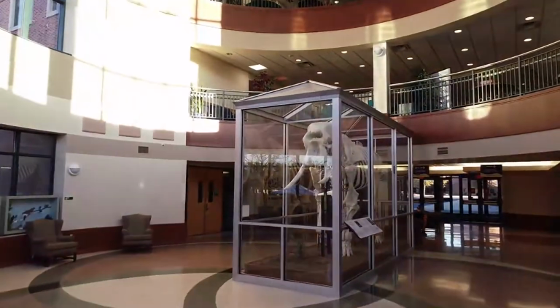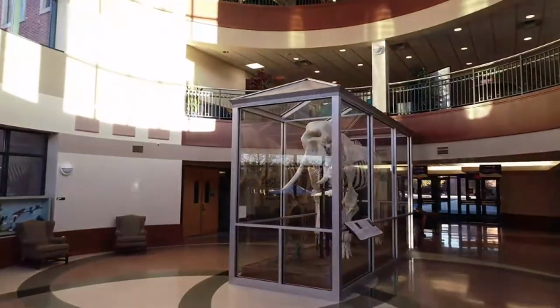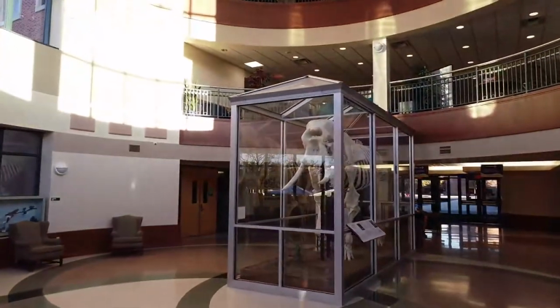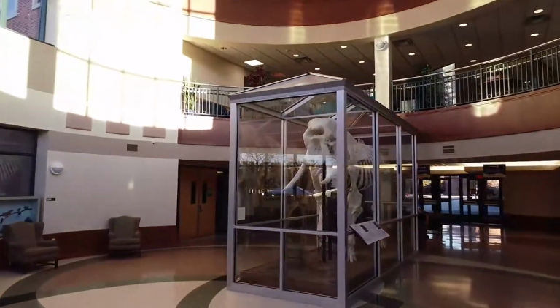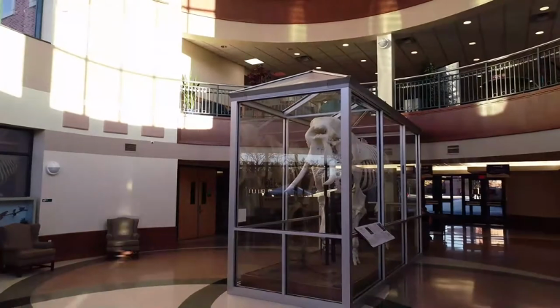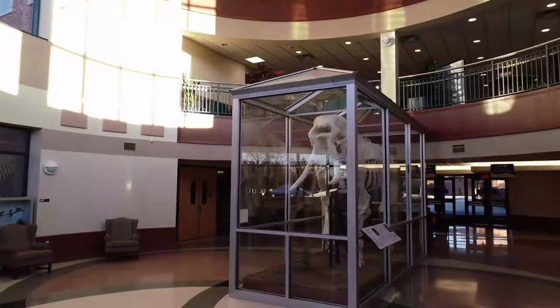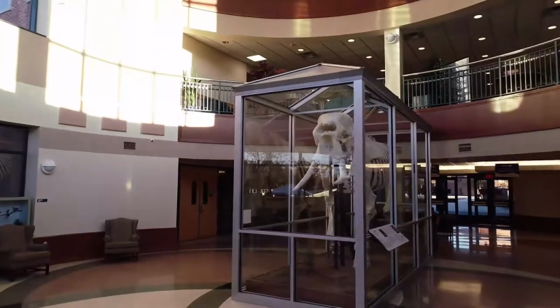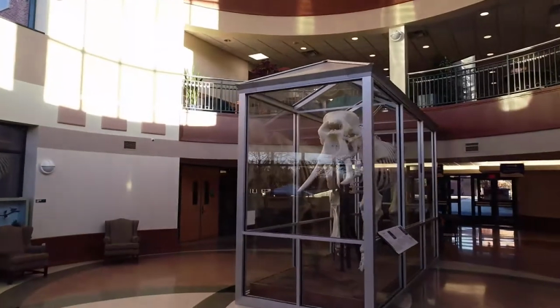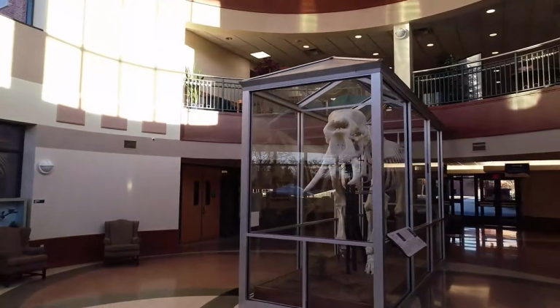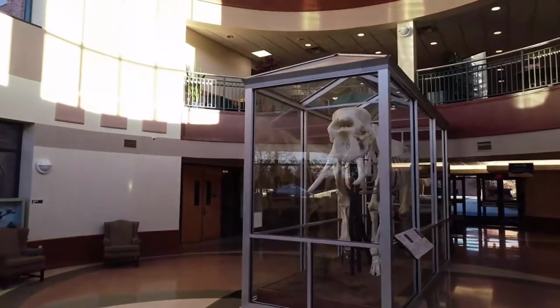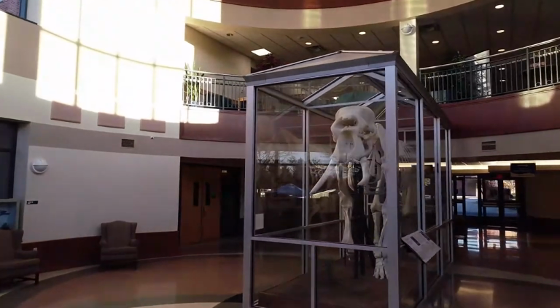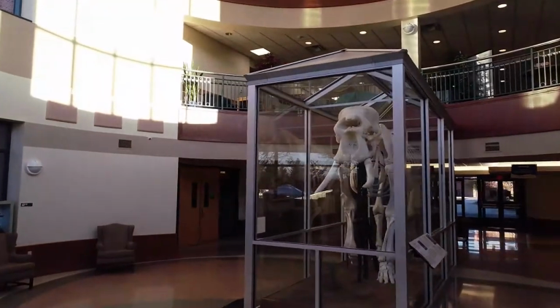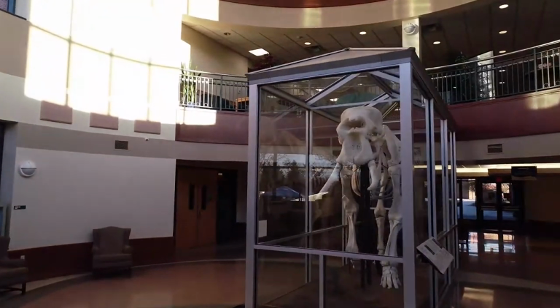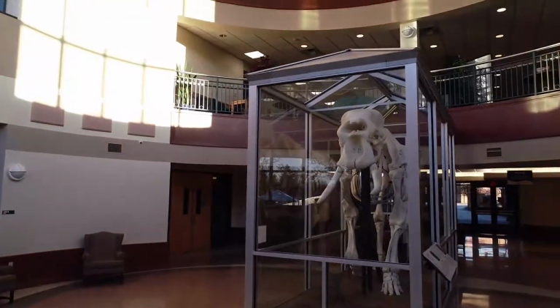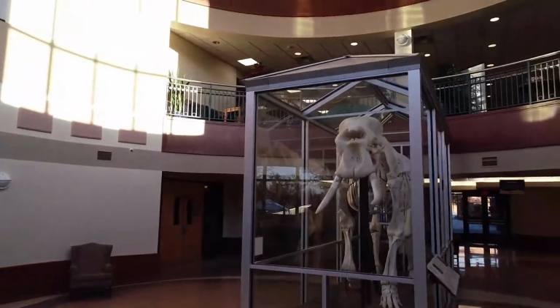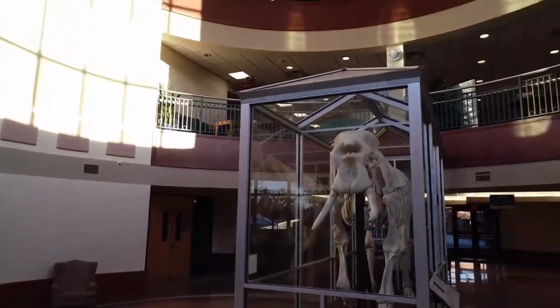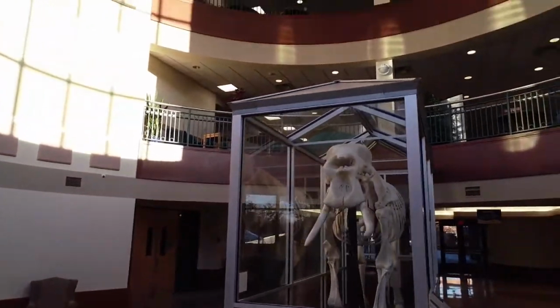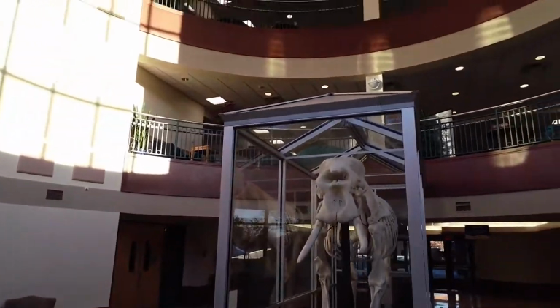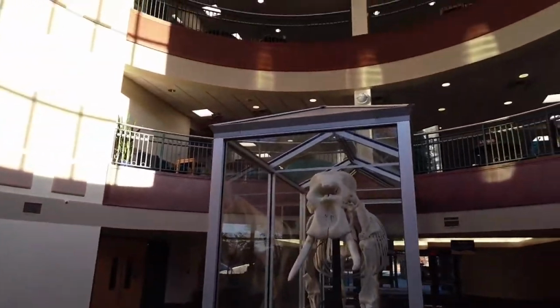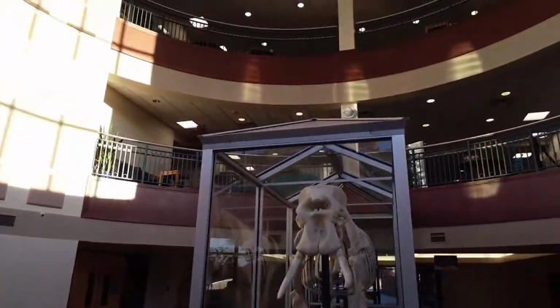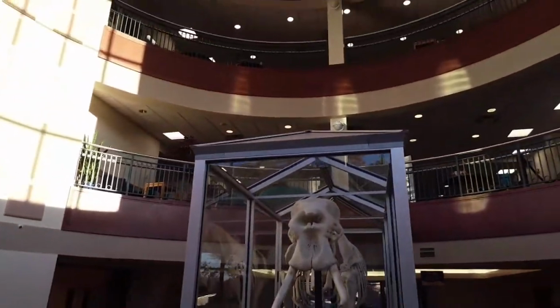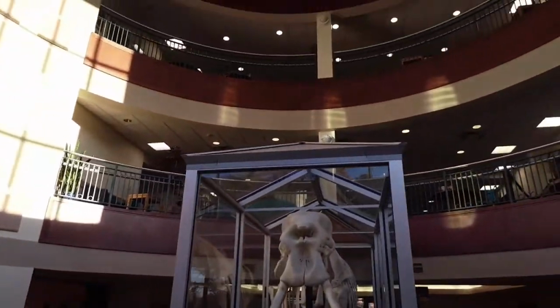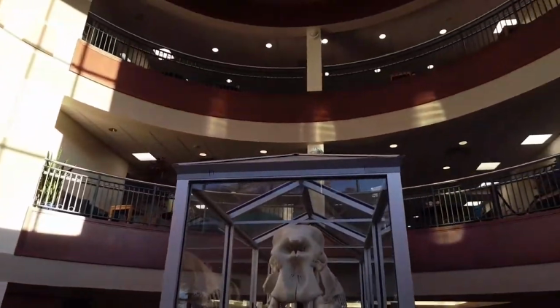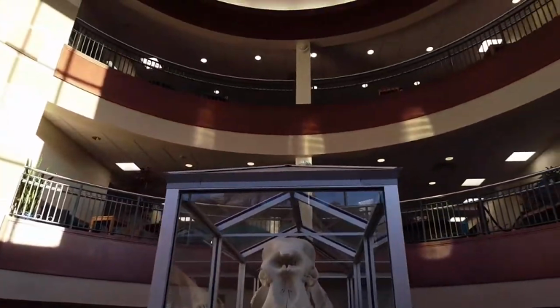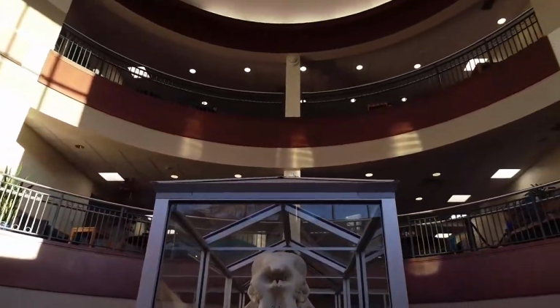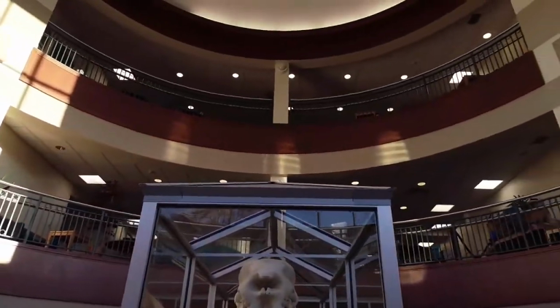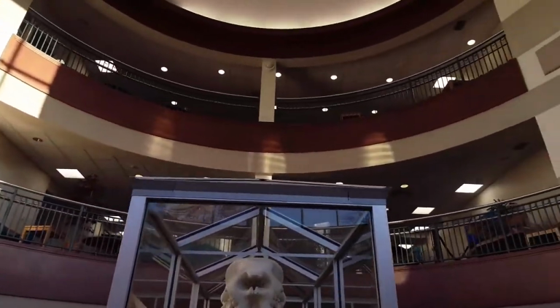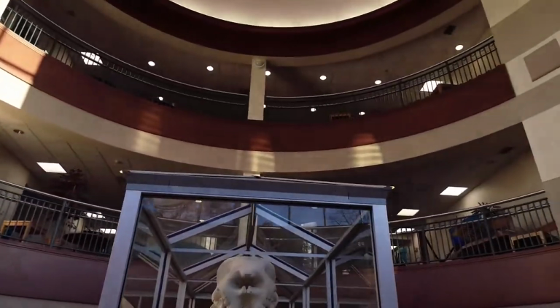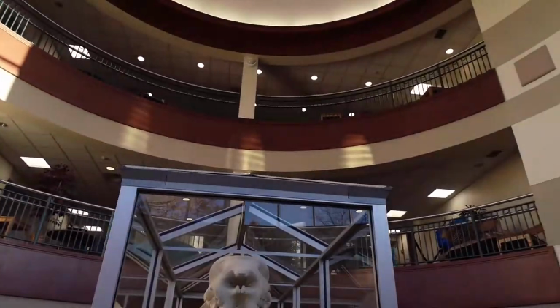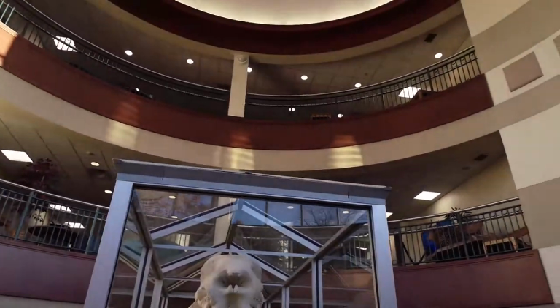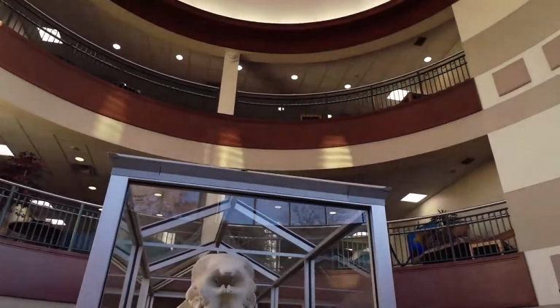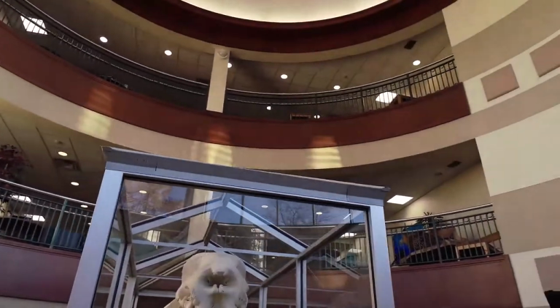The Department of Biological Sciences spans the second floor and portions of the first.